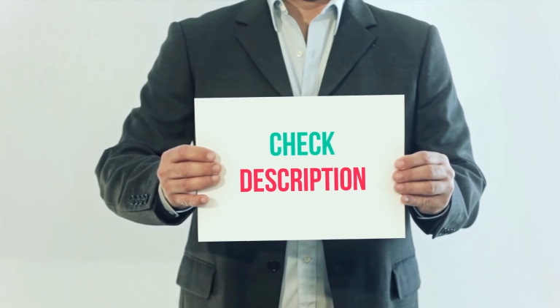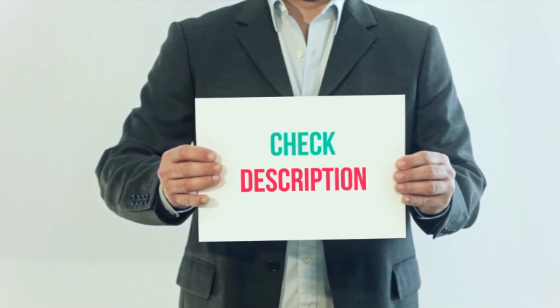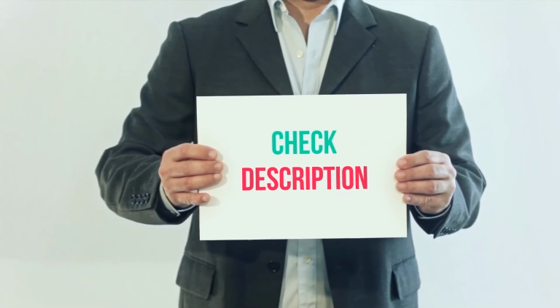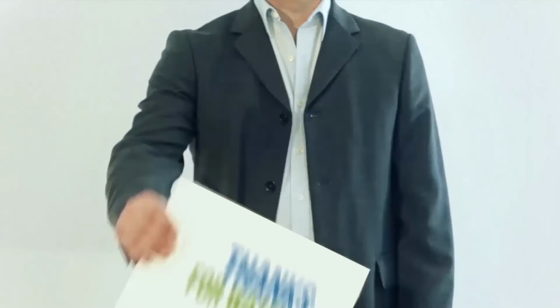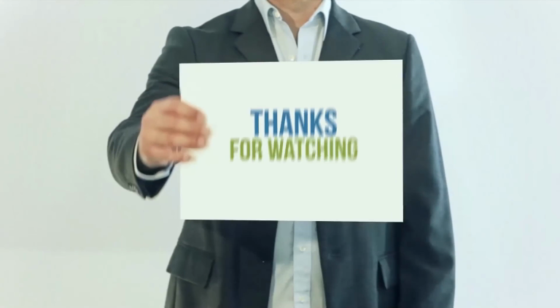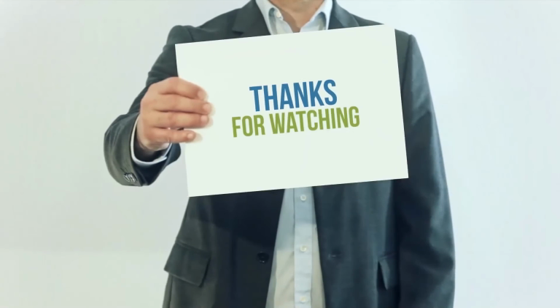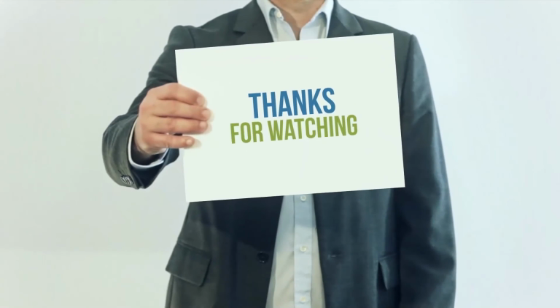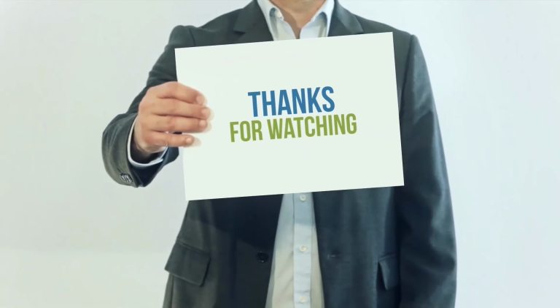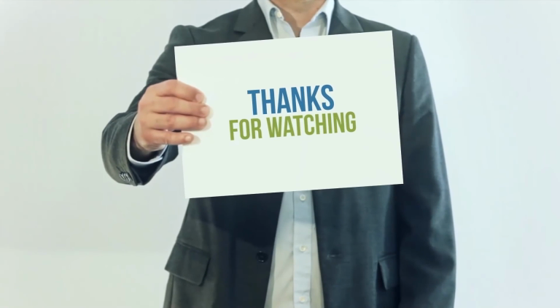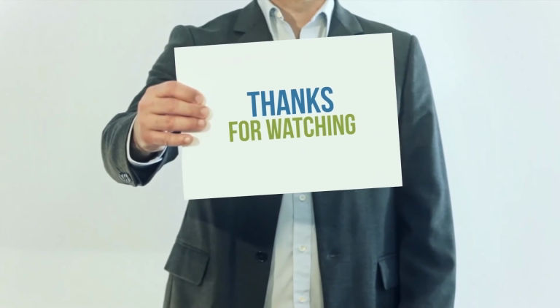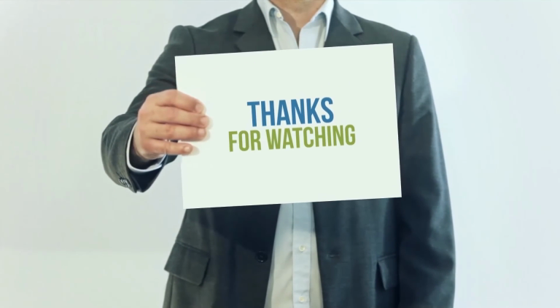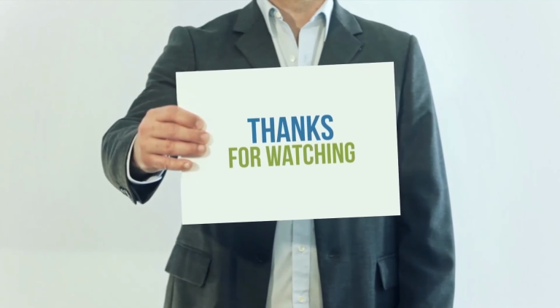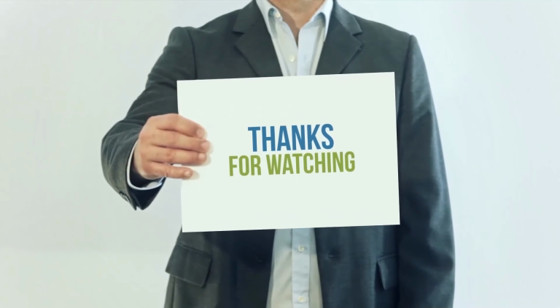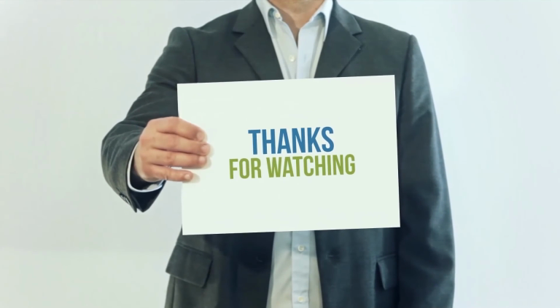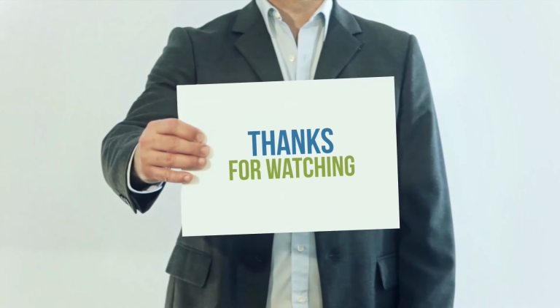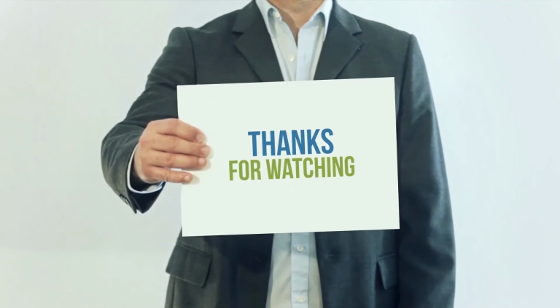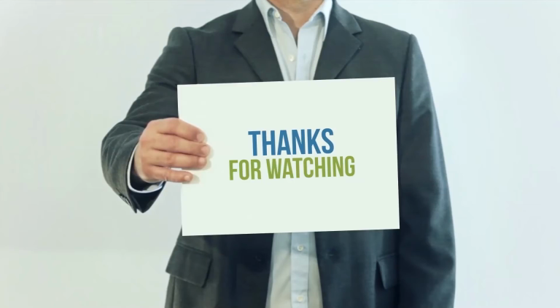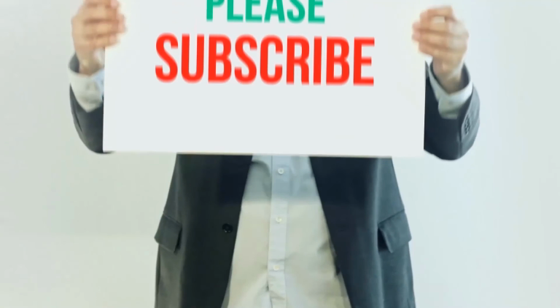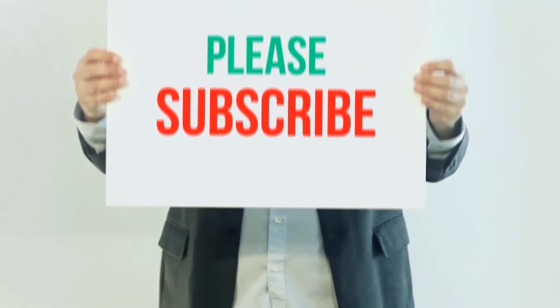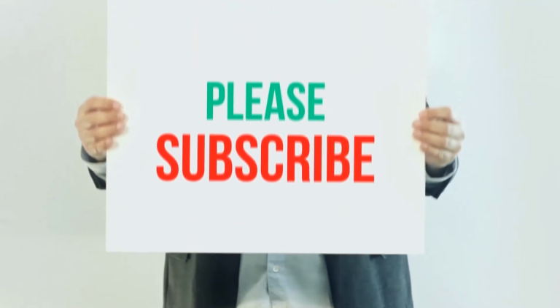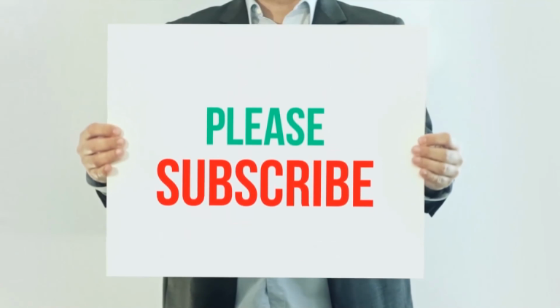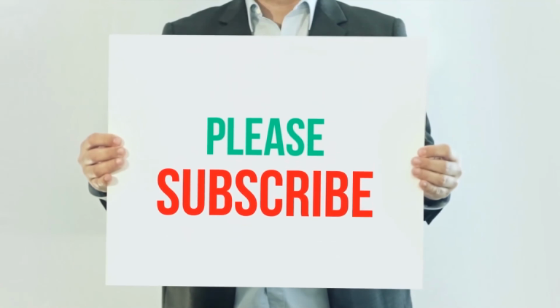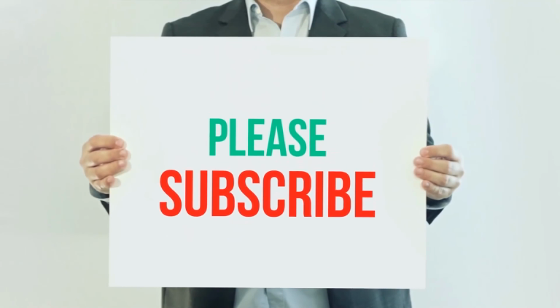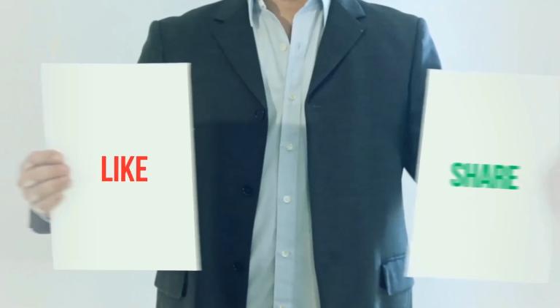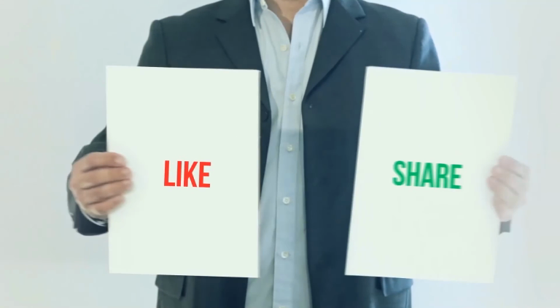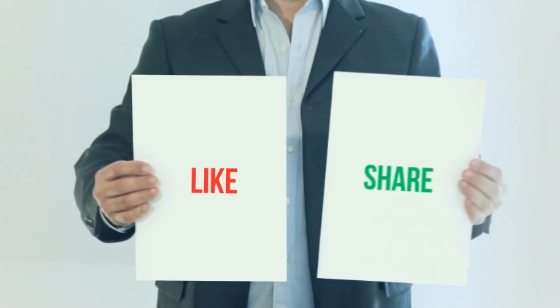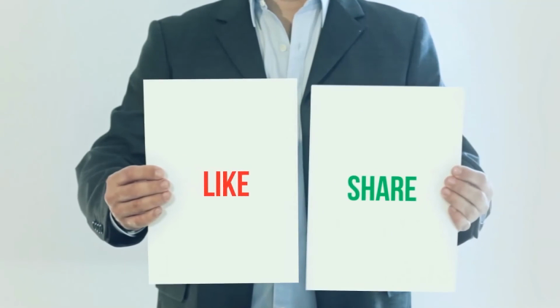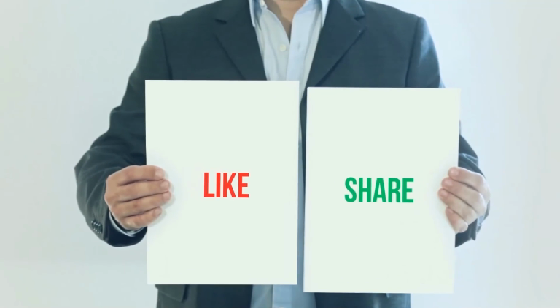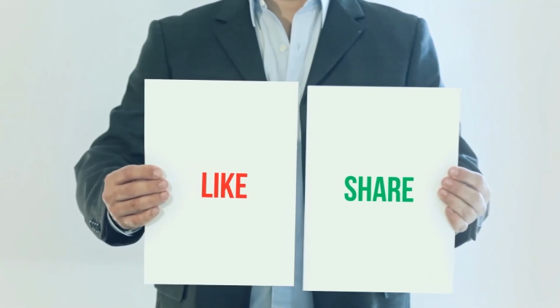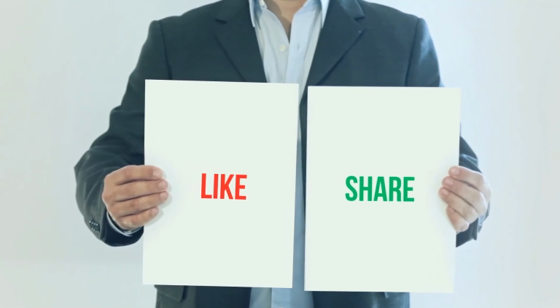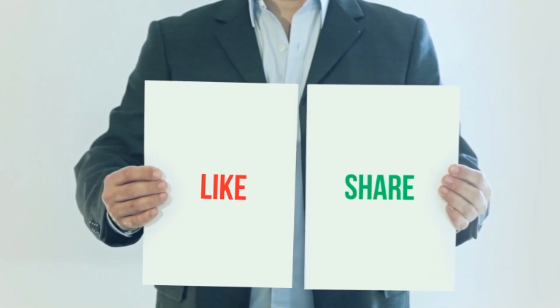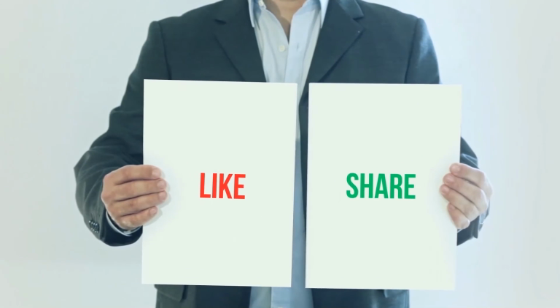Thank you for watching this video. Please subscribe to the channel, leave a like, and share with your friends.